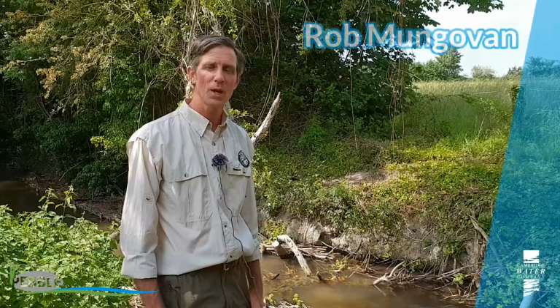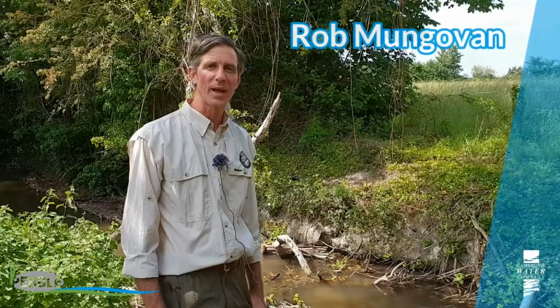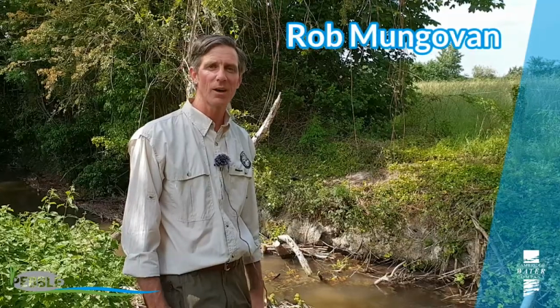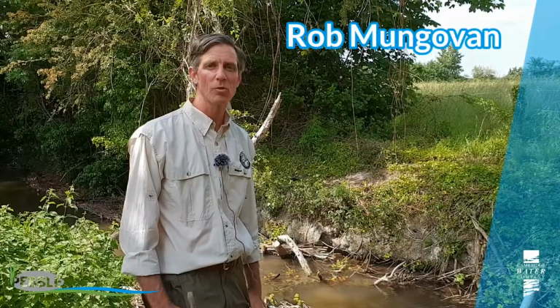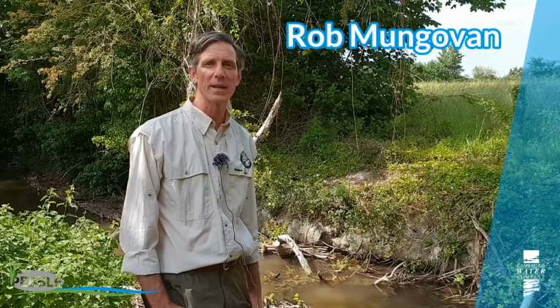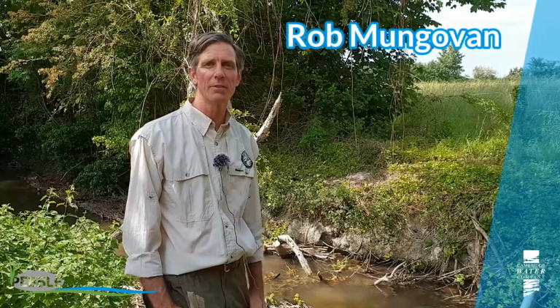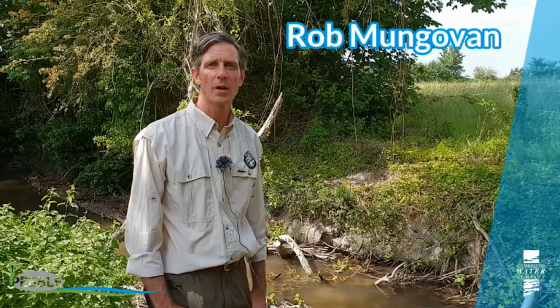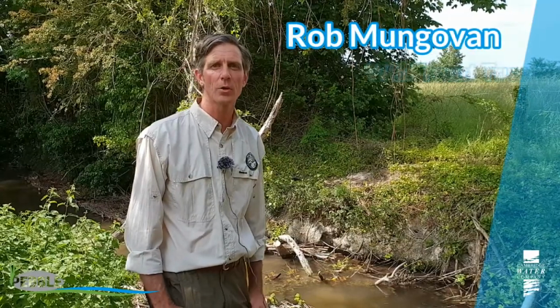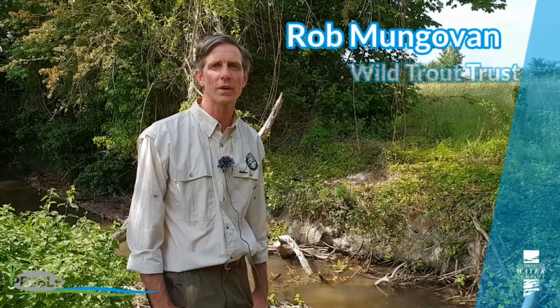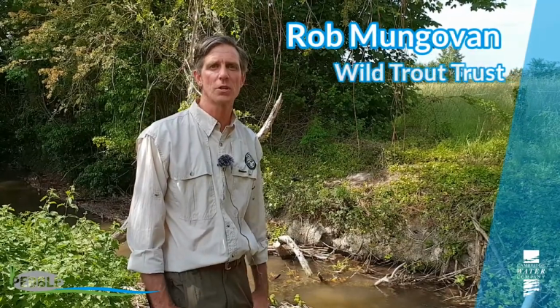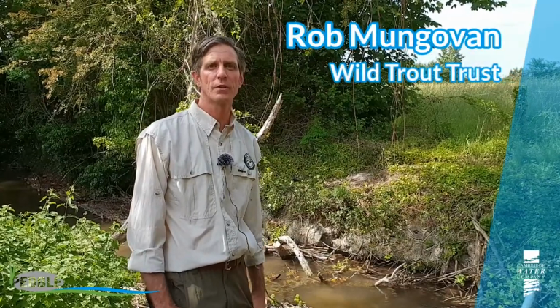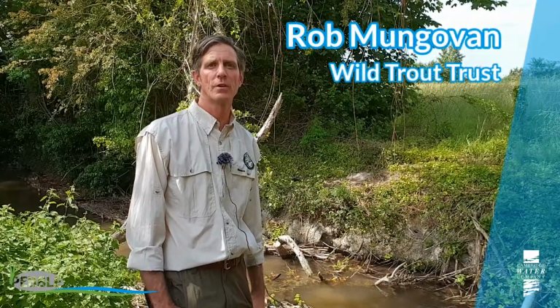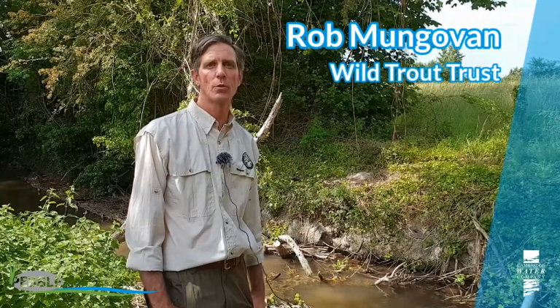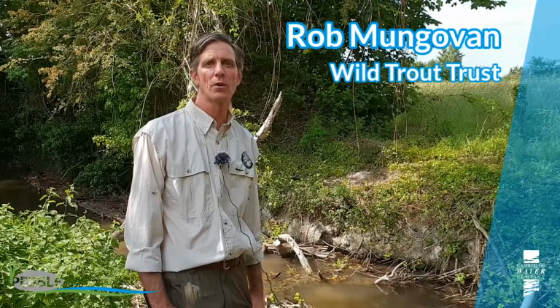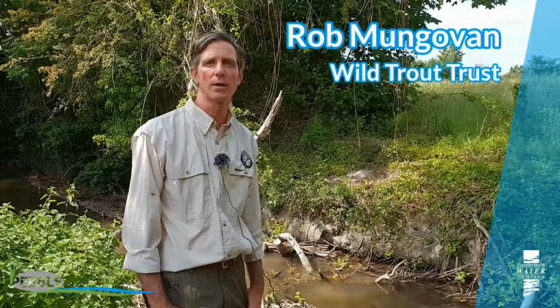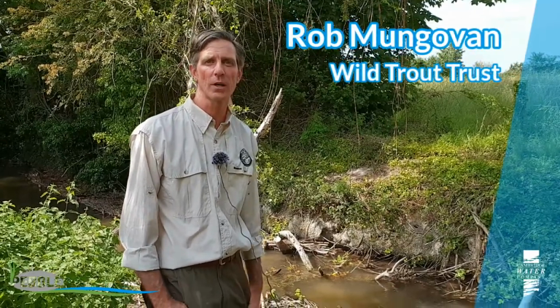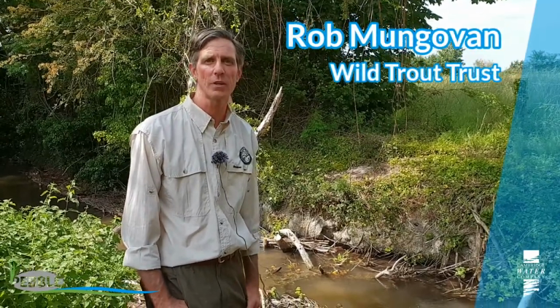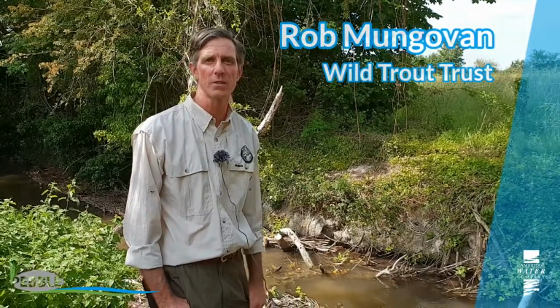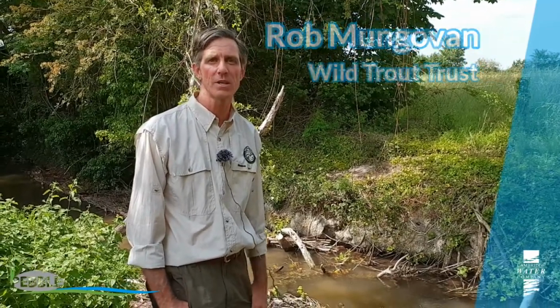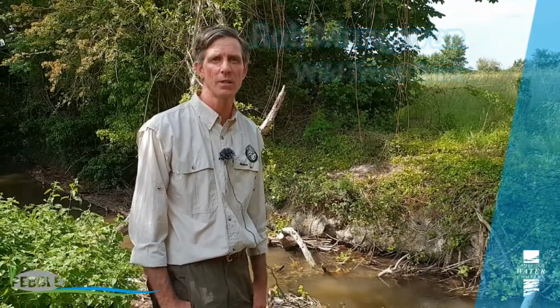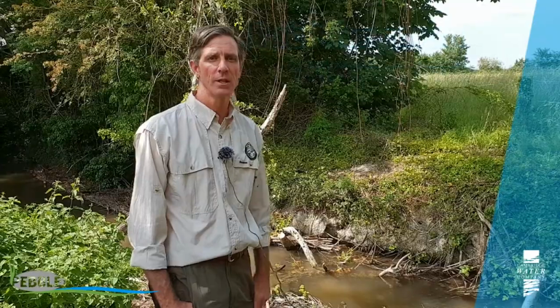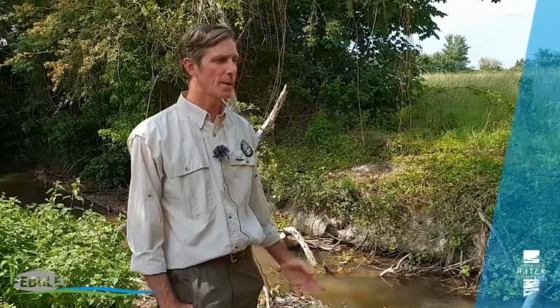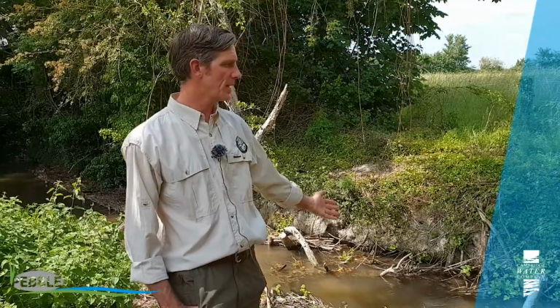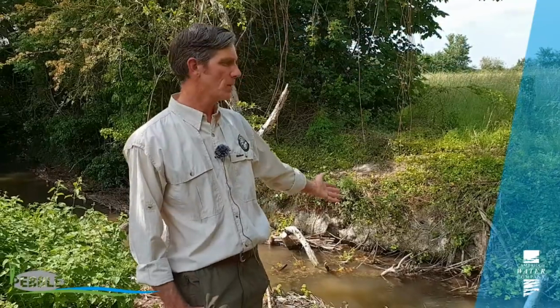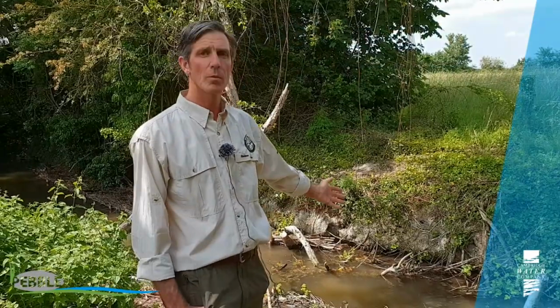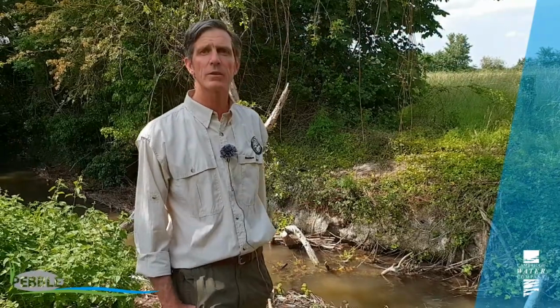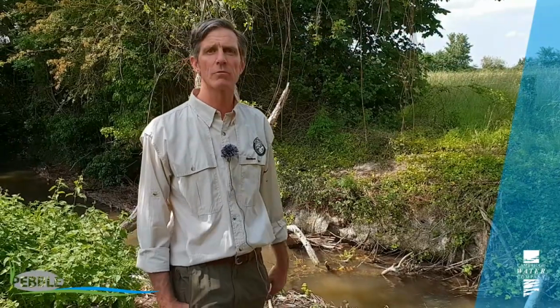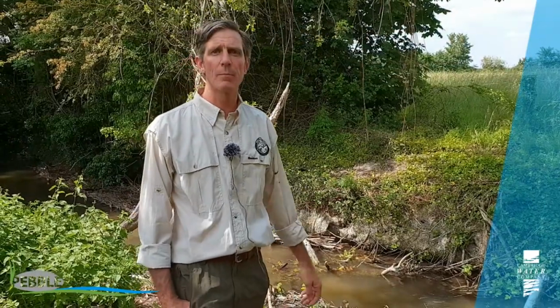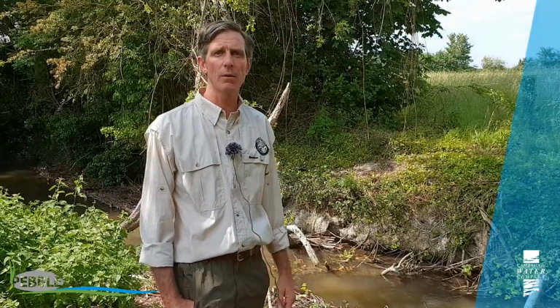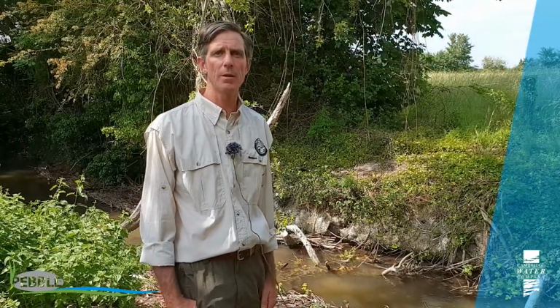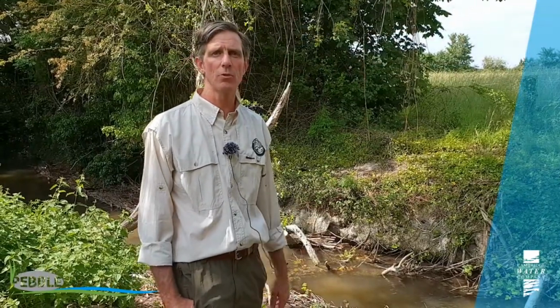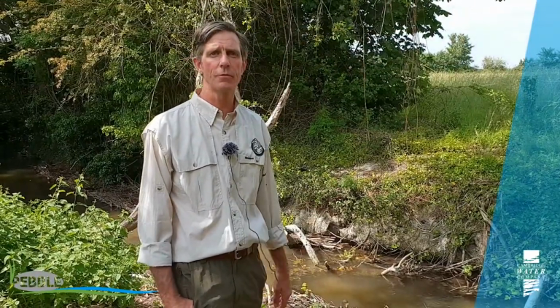Hello there, I'm Rob McGovern. I'm Conservation Officer for the Wild Trout Trust Eastern Region and I'm here on the banks of the River Mel in Meldreth.